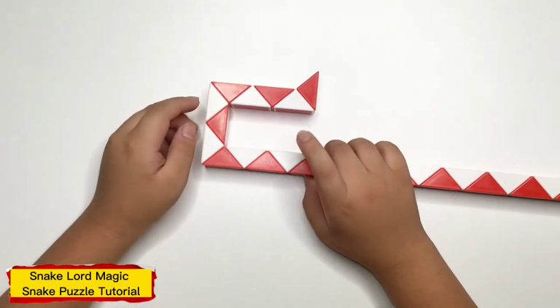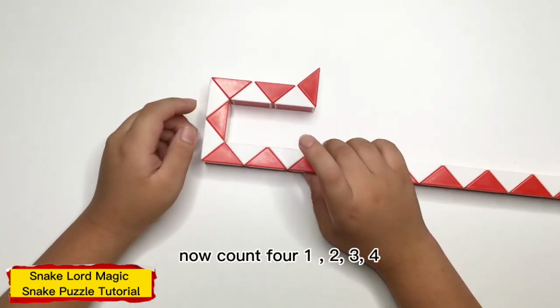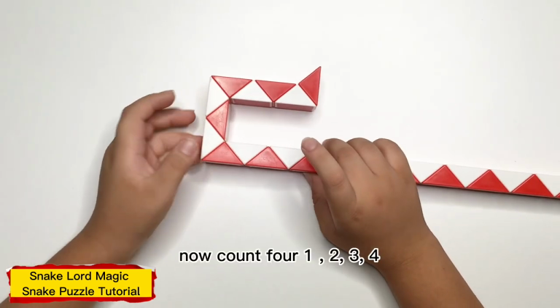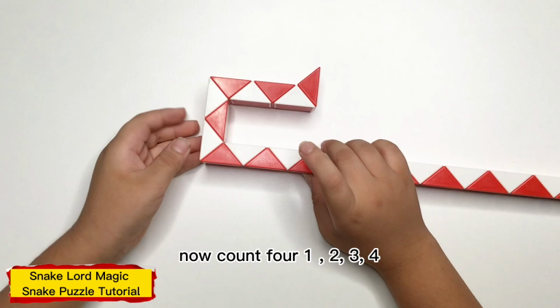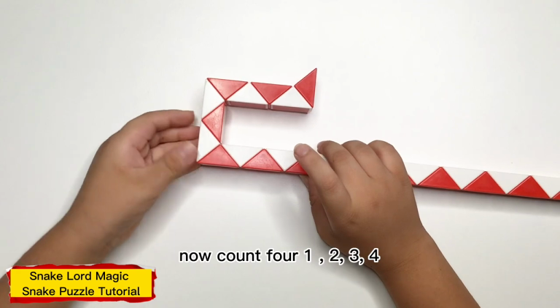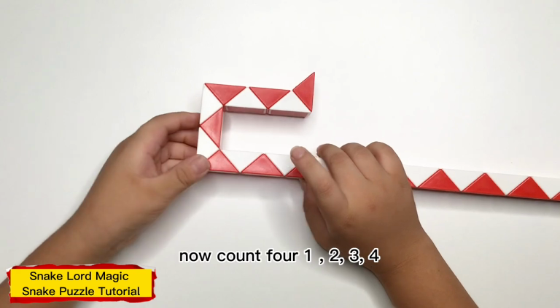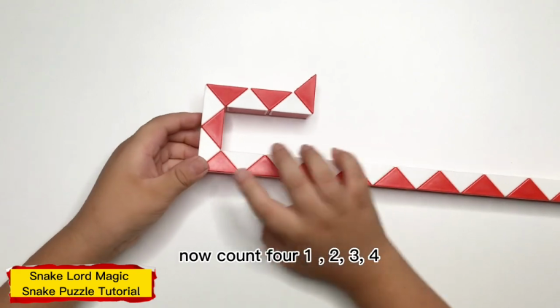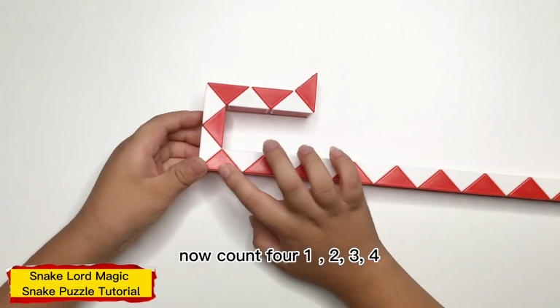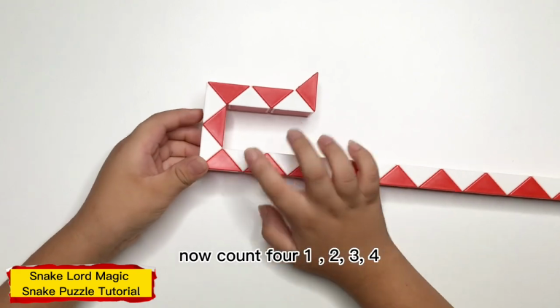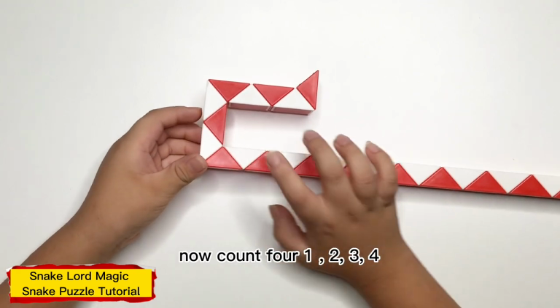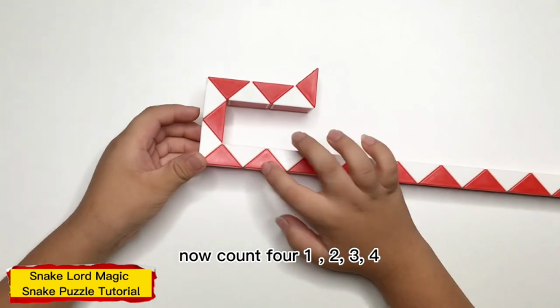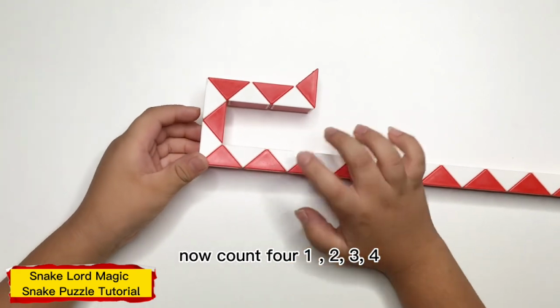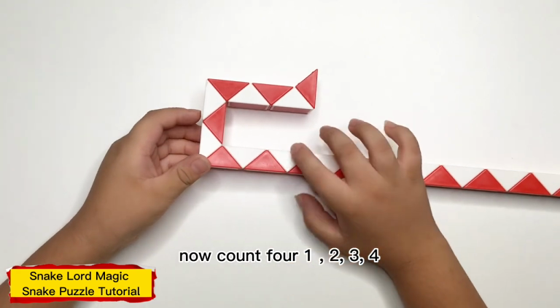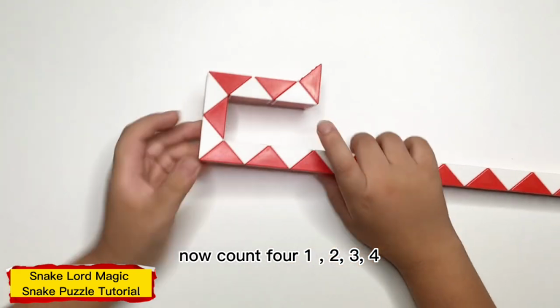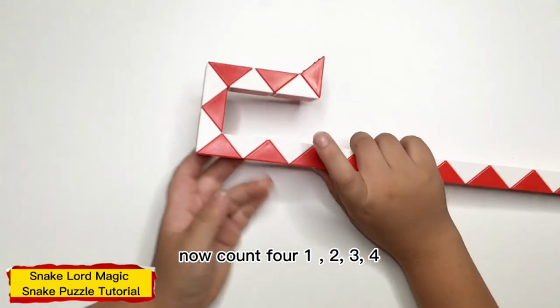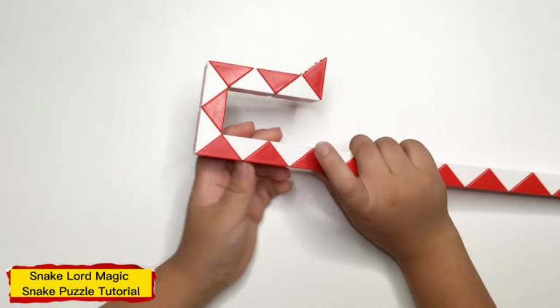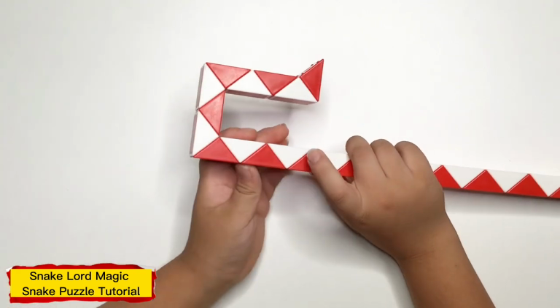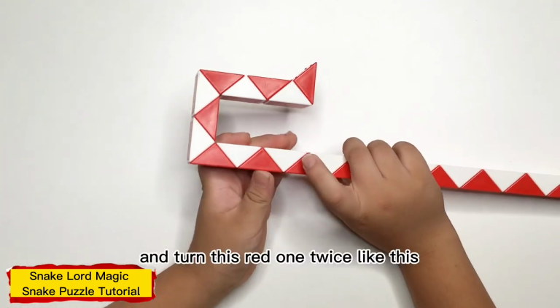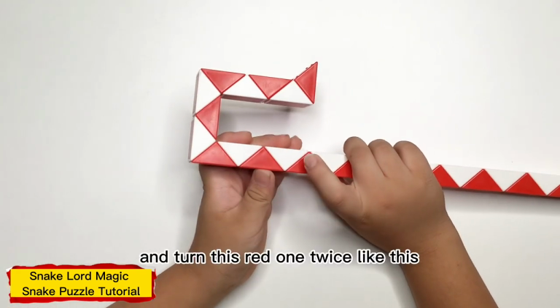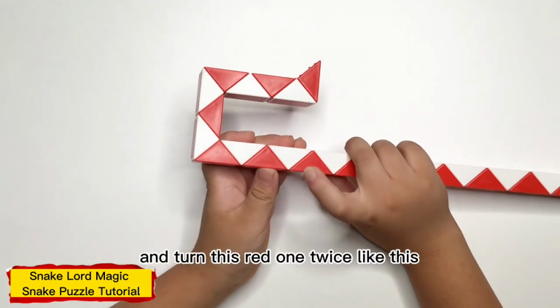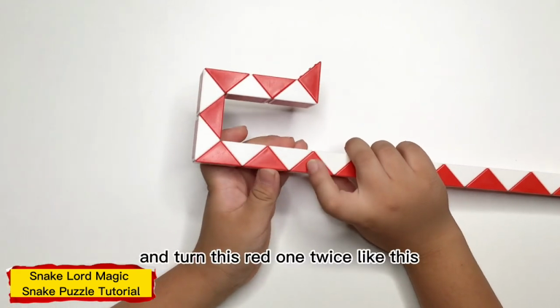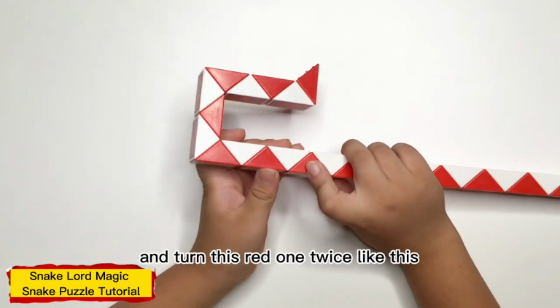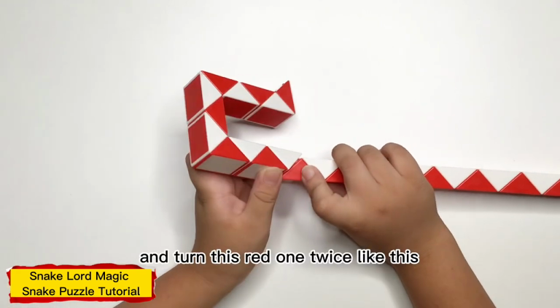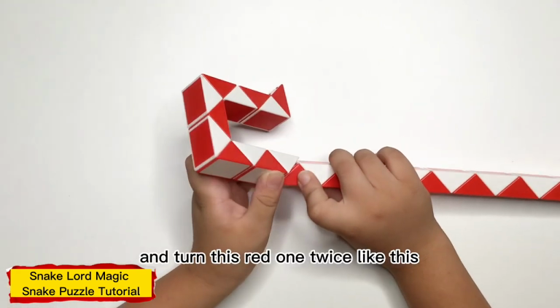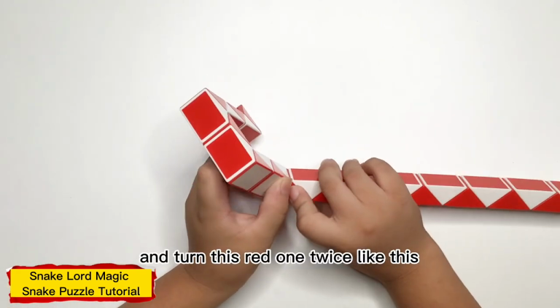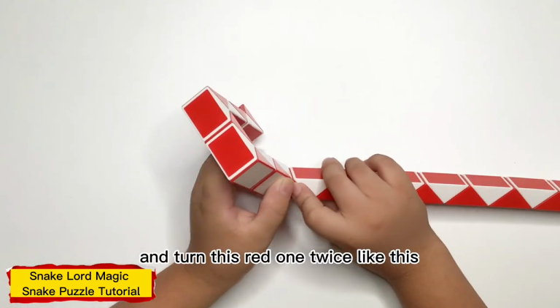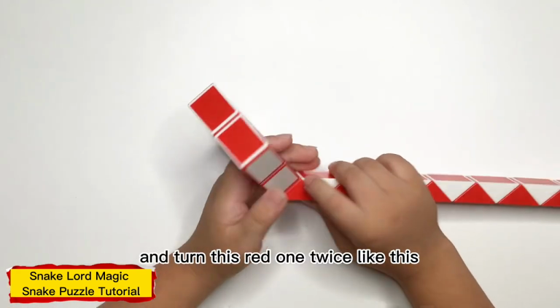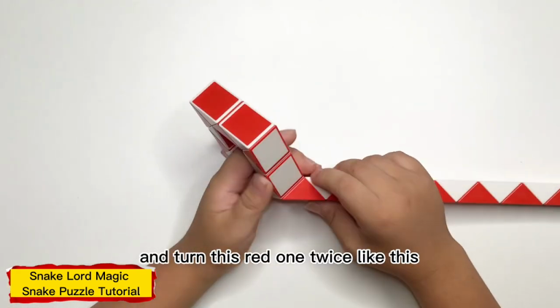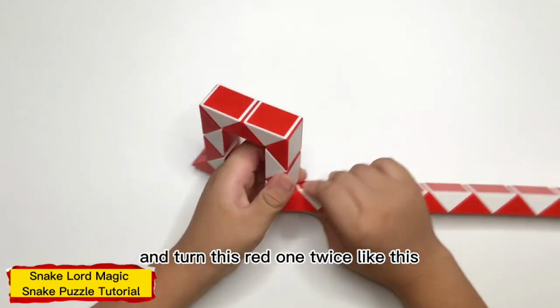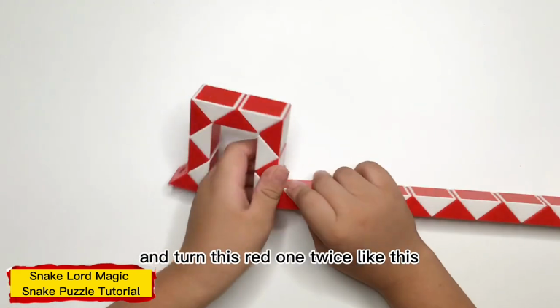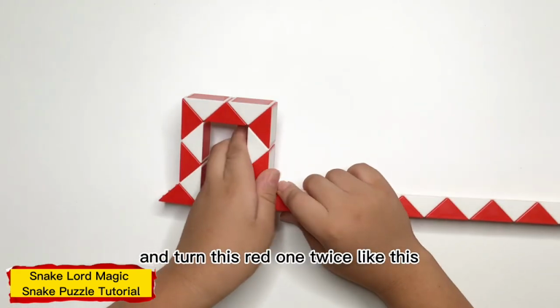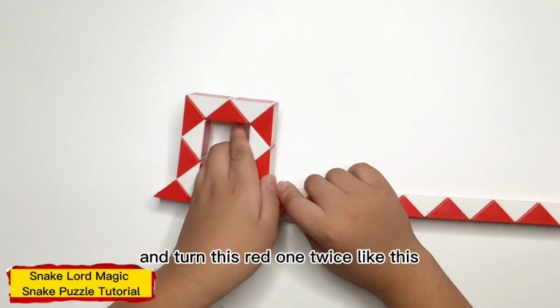Now, count 4: 1, 2, 3, 4, and turn this white one twice, like this.